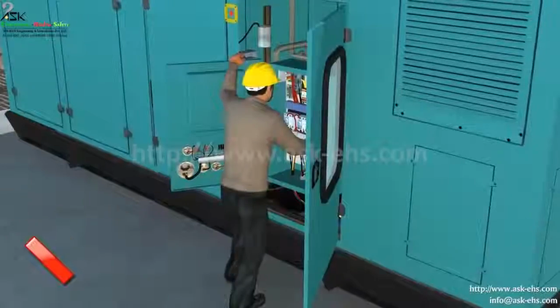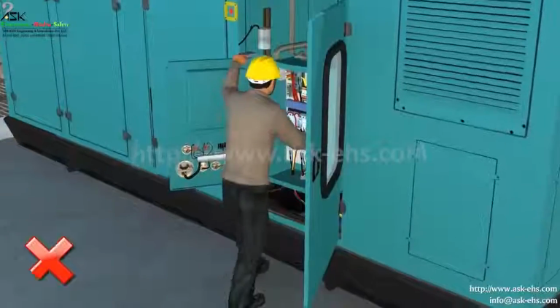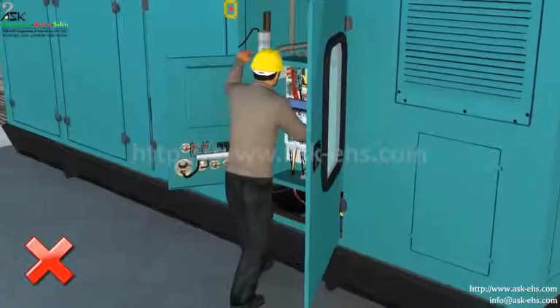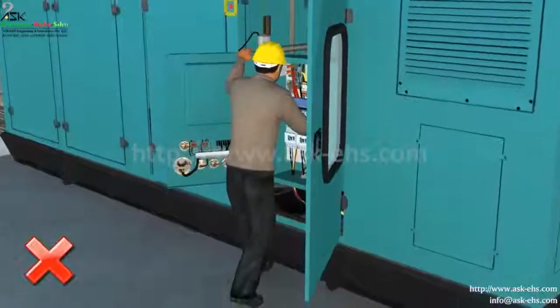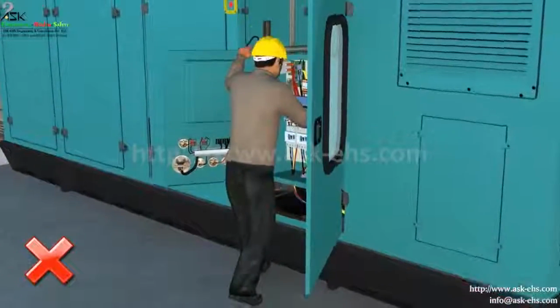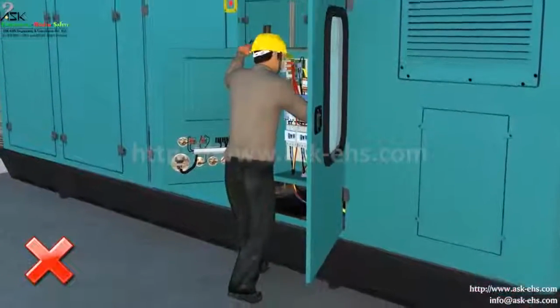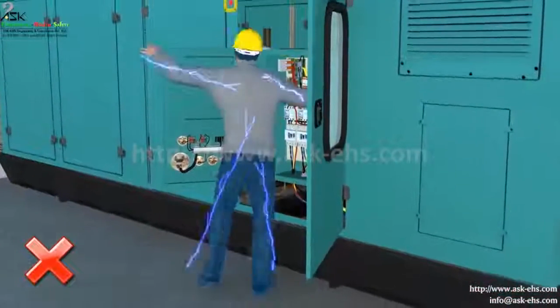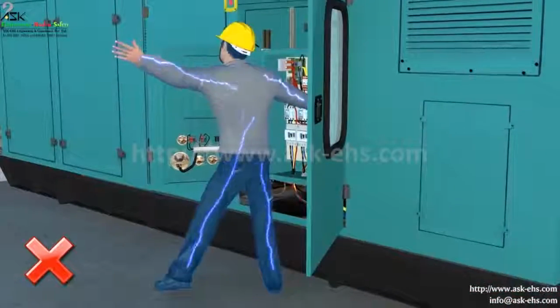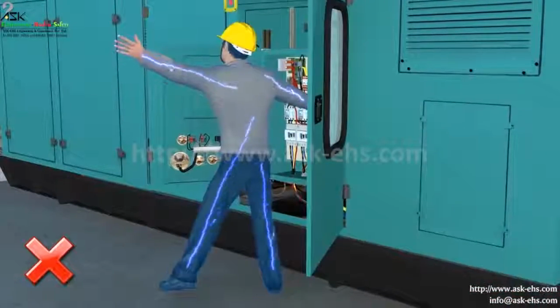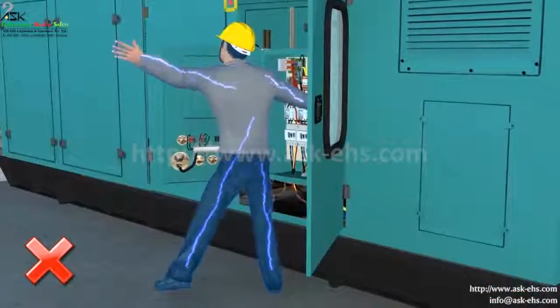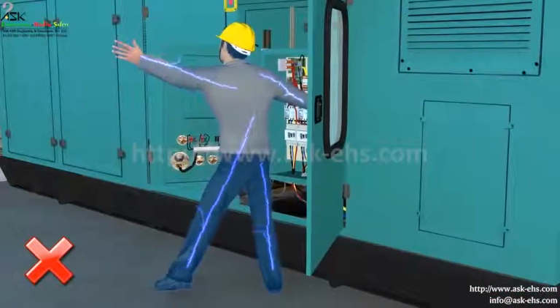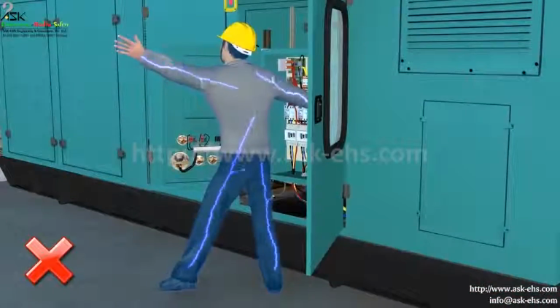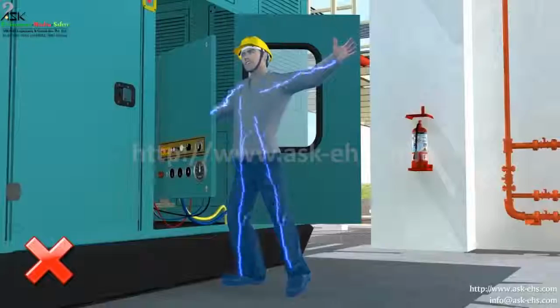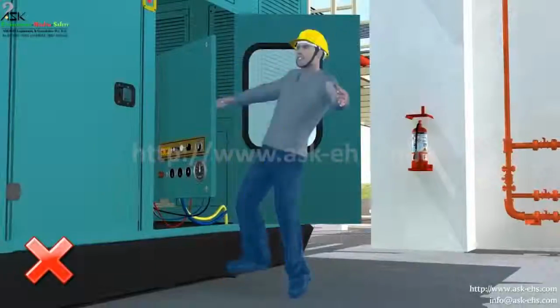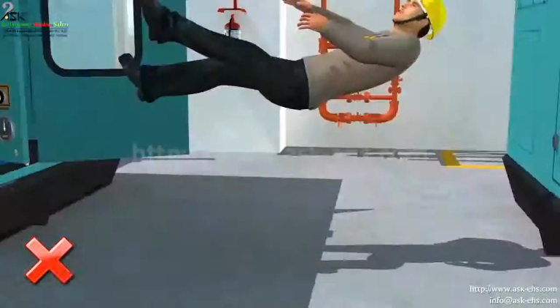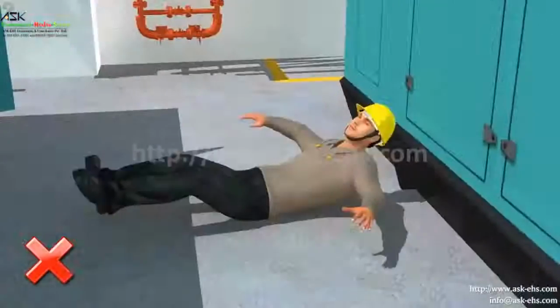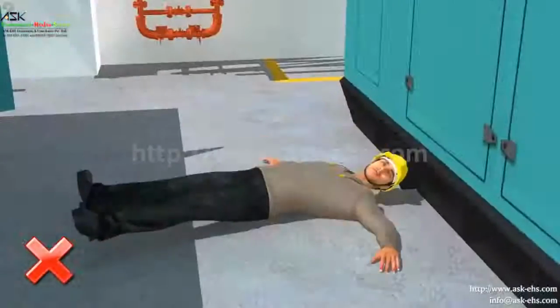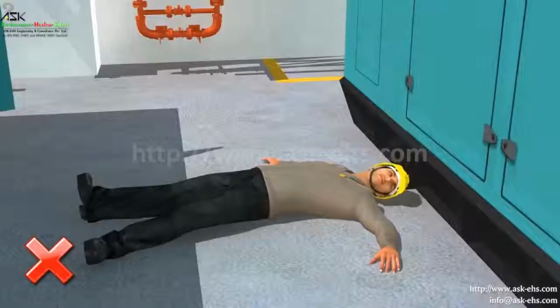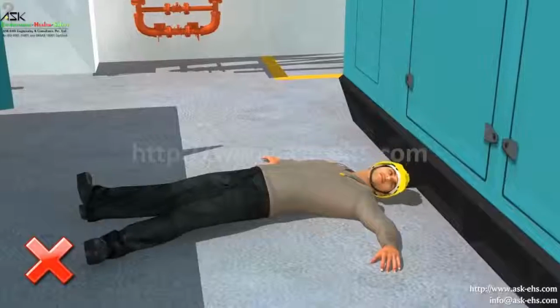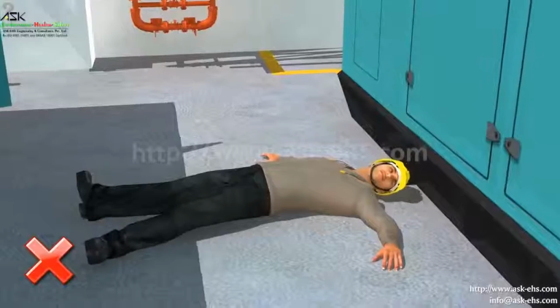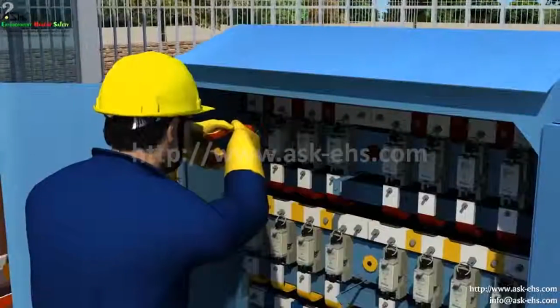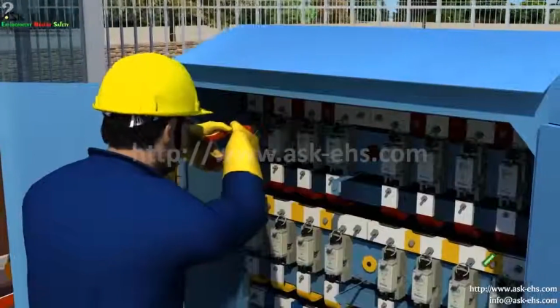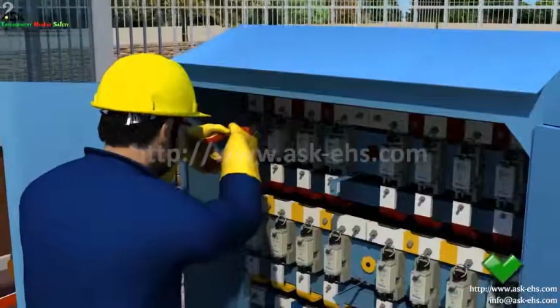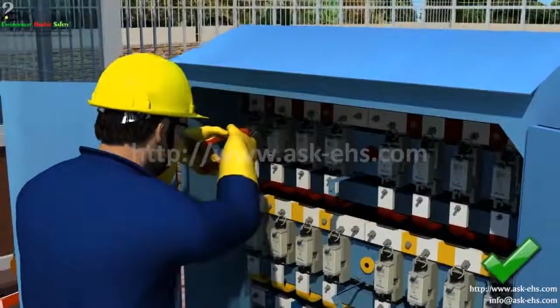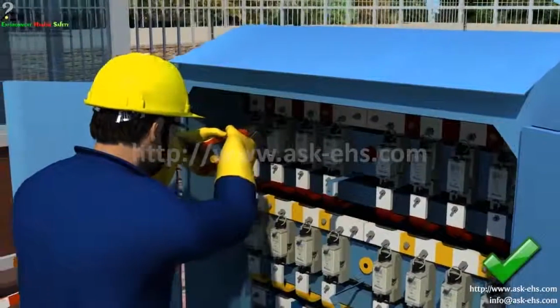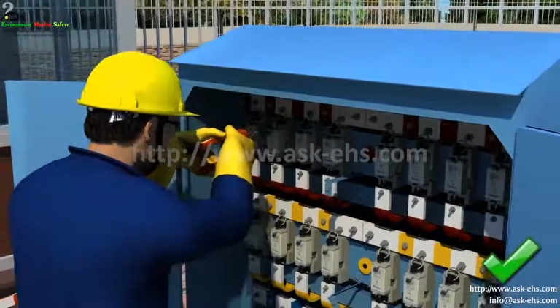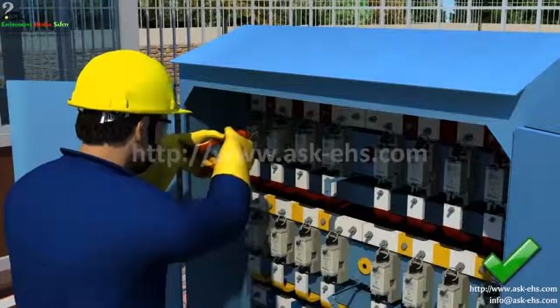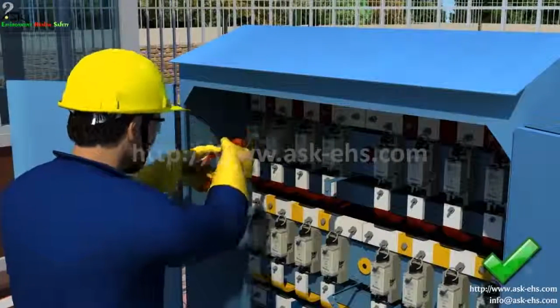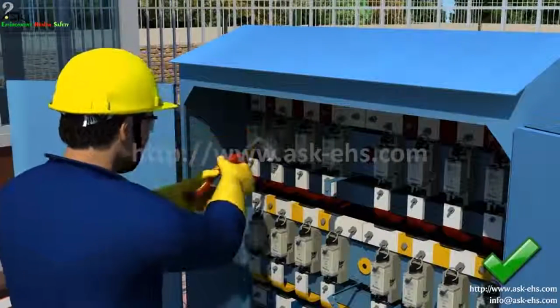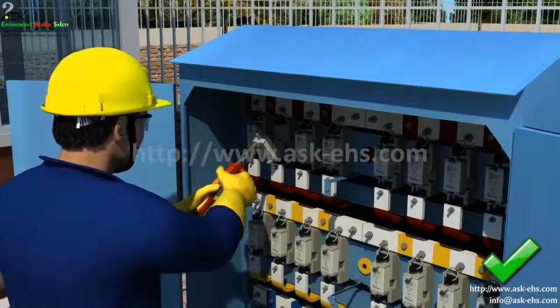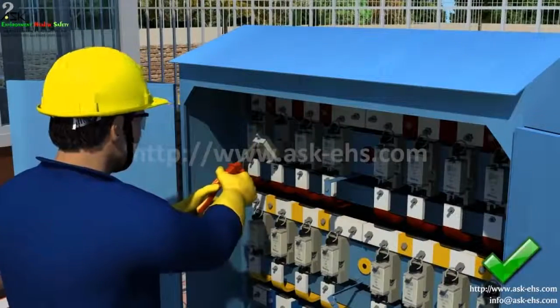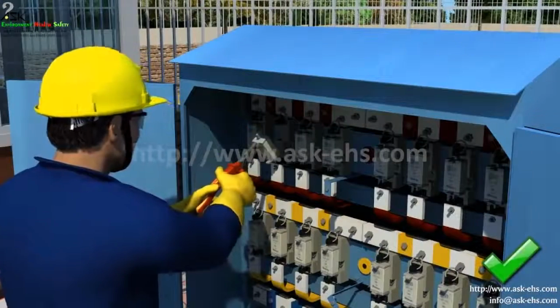No one should alter the electrical connections under any condition. Only trained and authorized persons should do this.